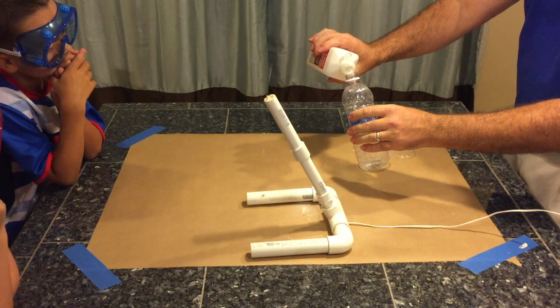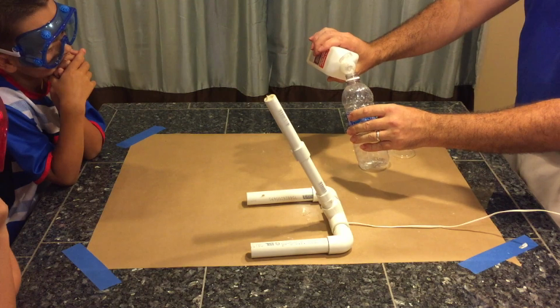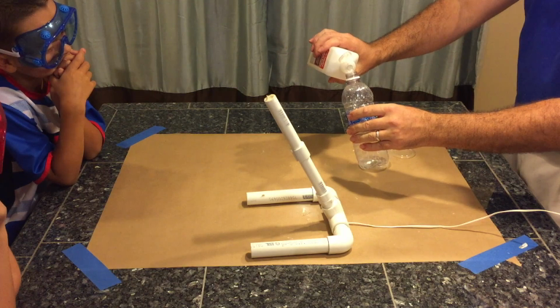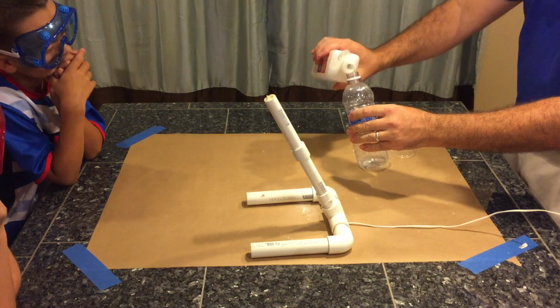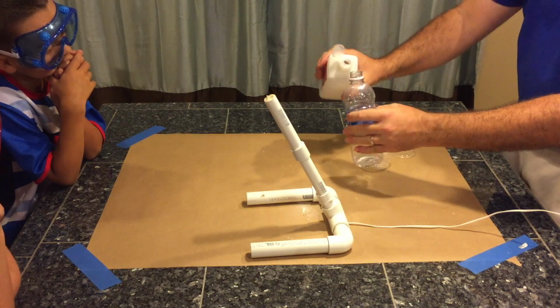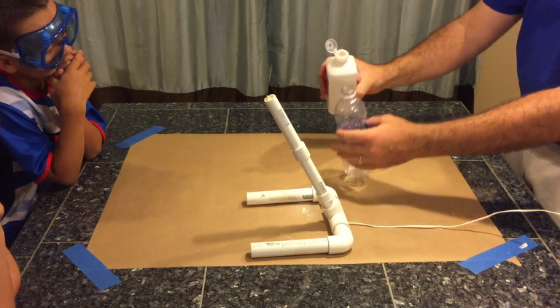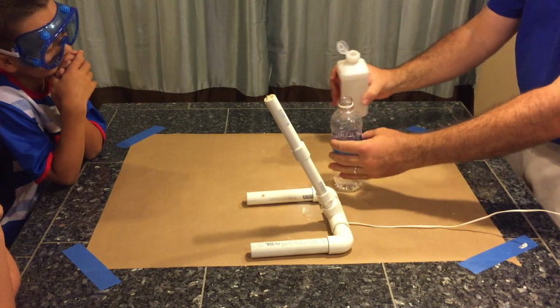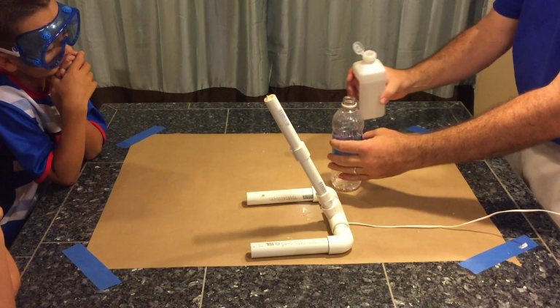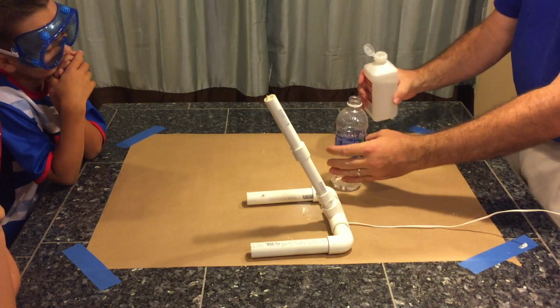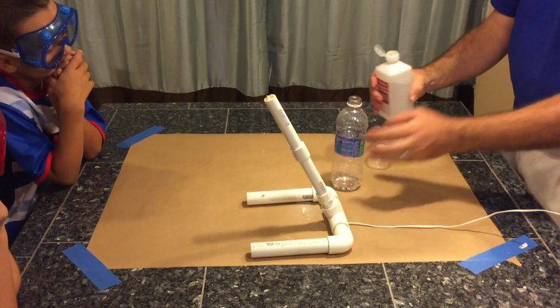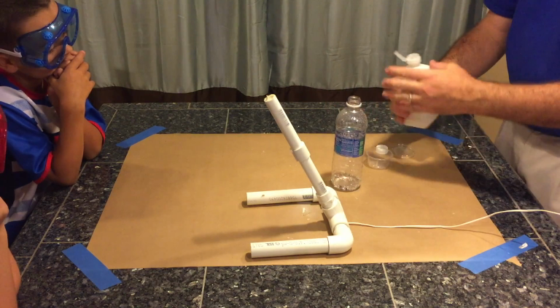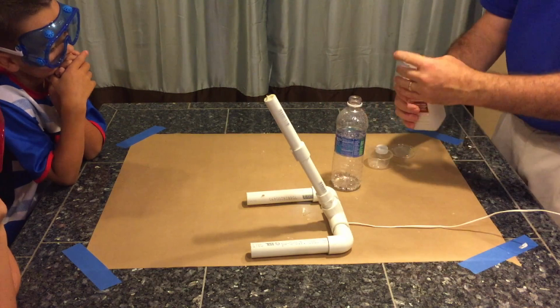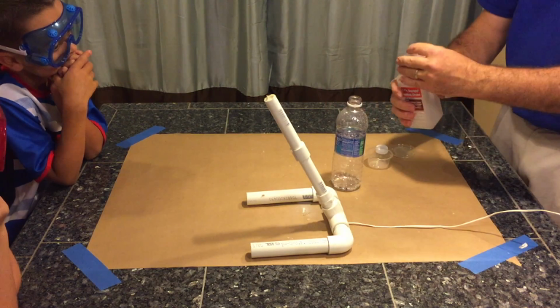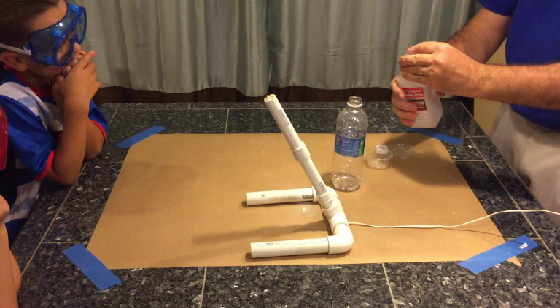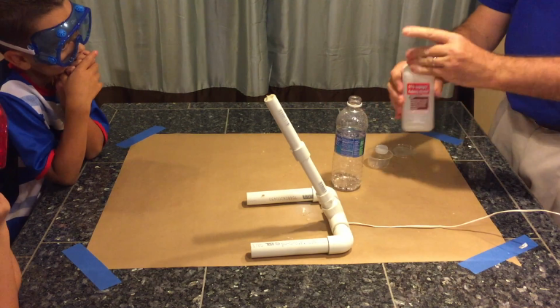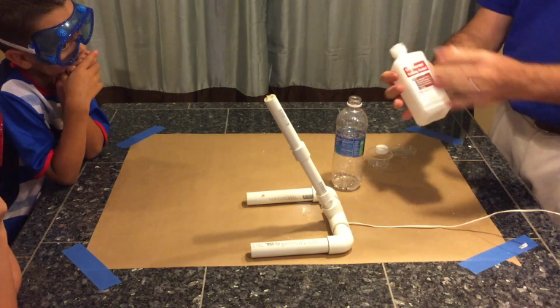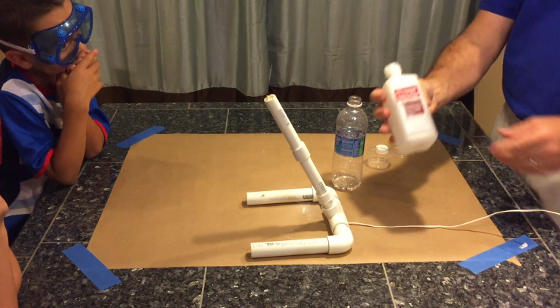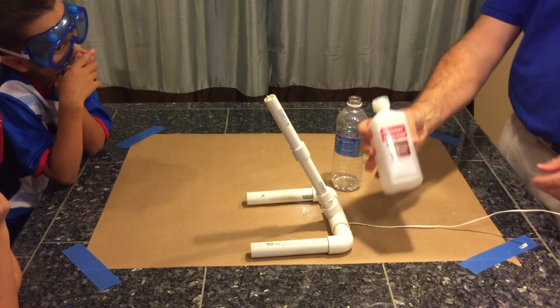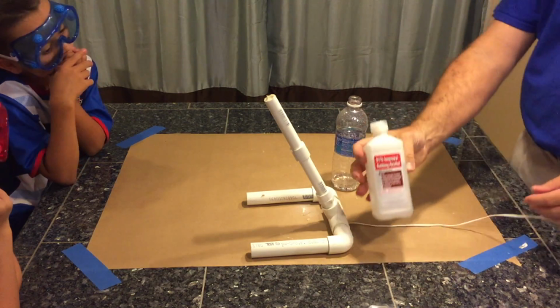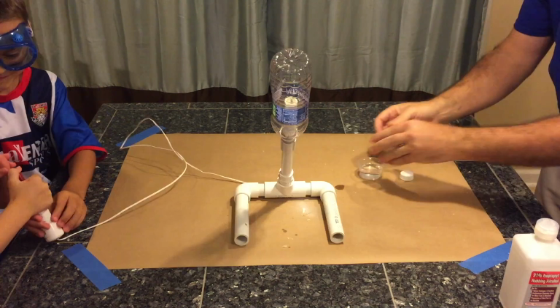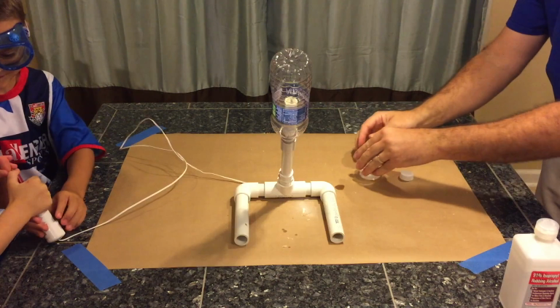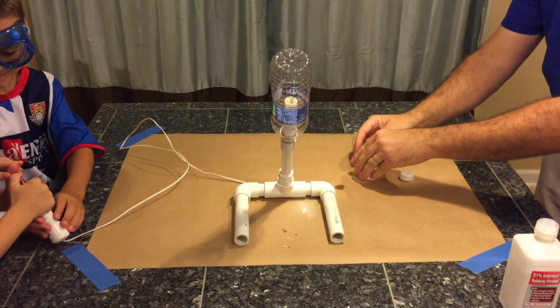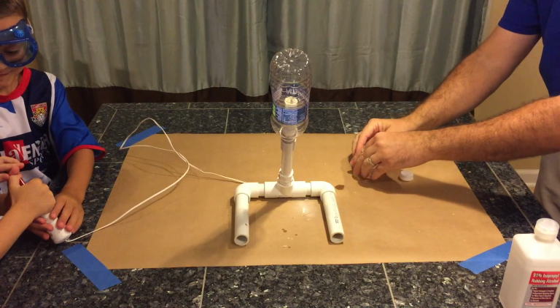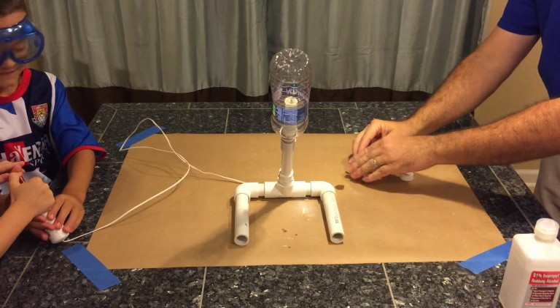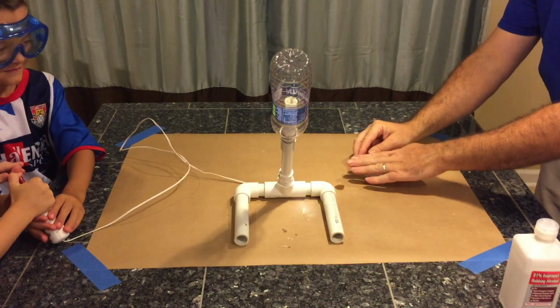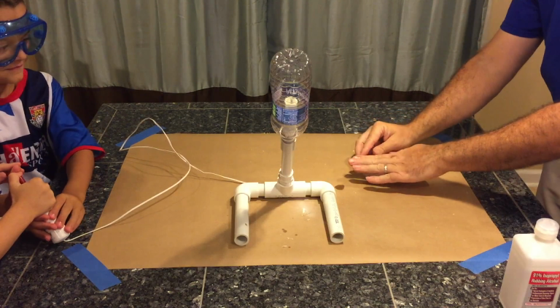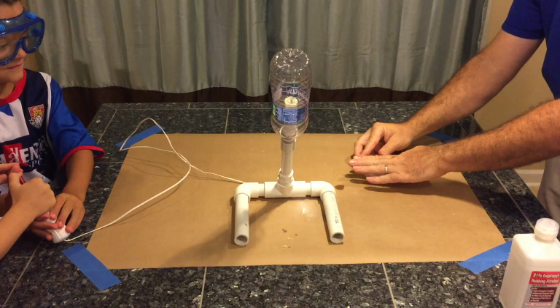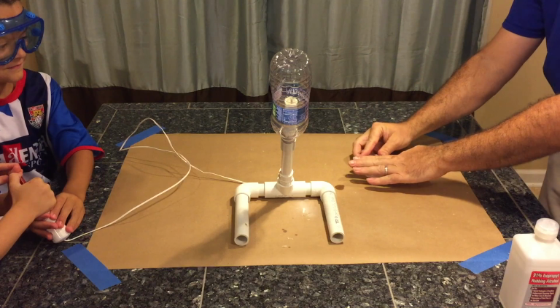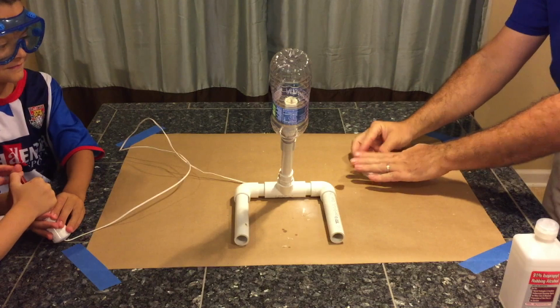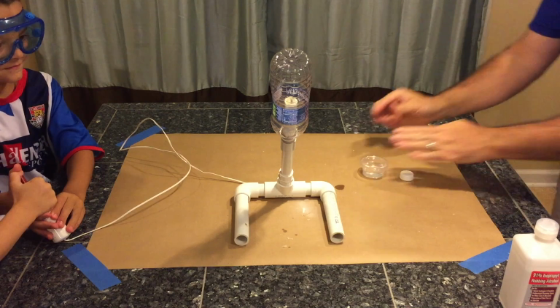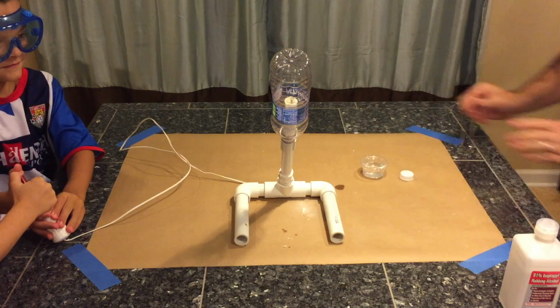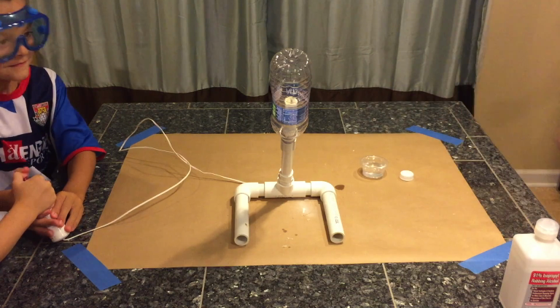In this video we're making a fun water bottle cannon. Check this out. One, two, three, pull!